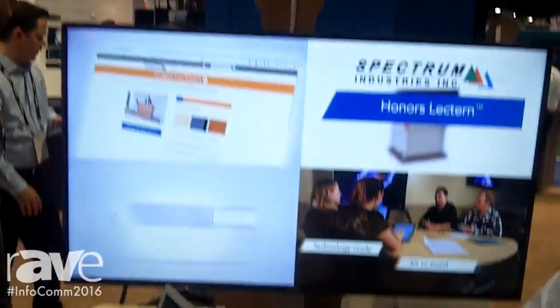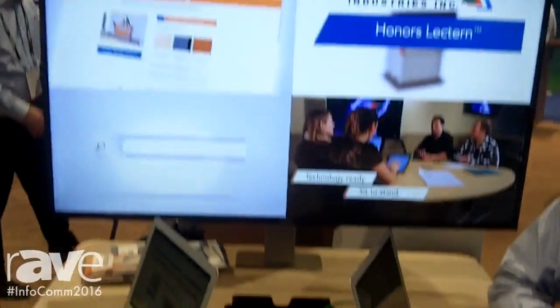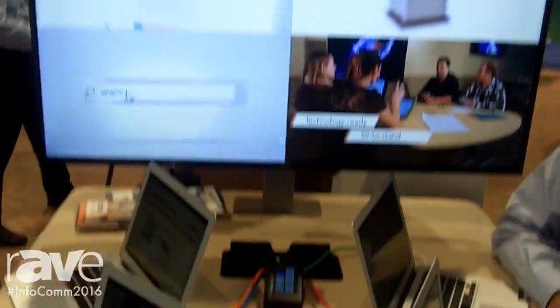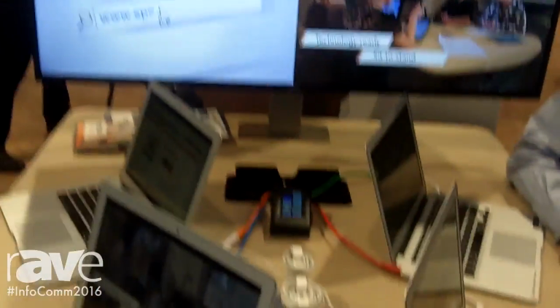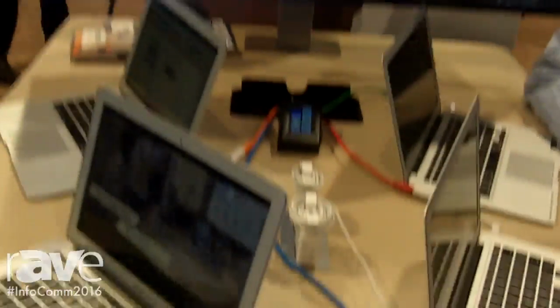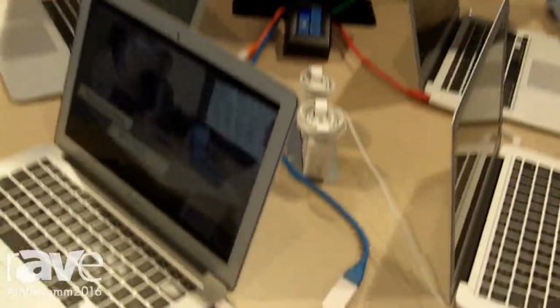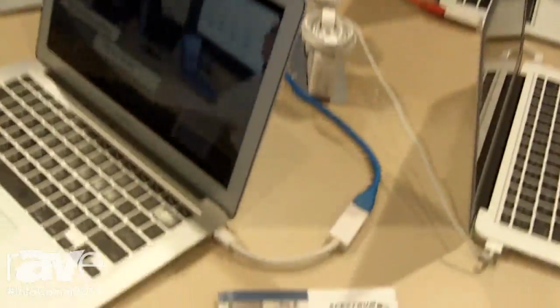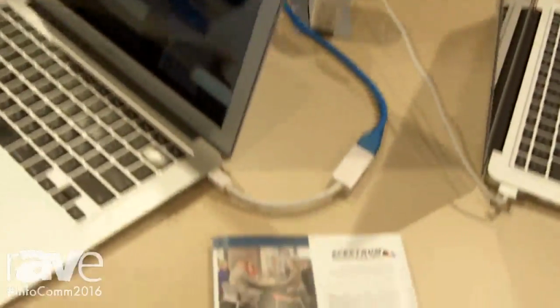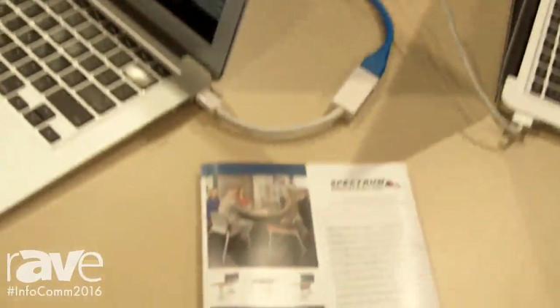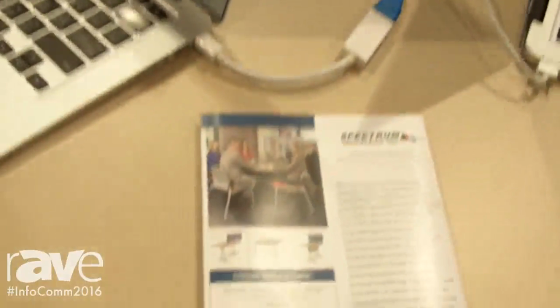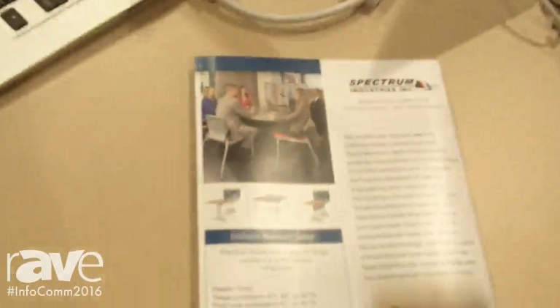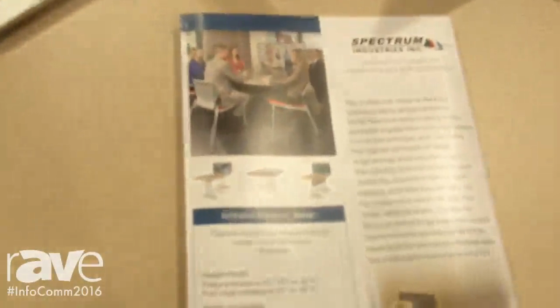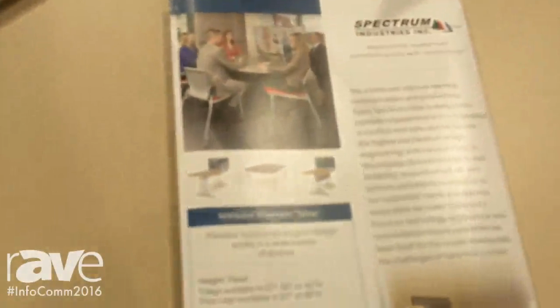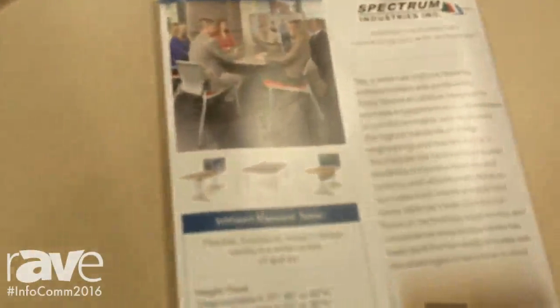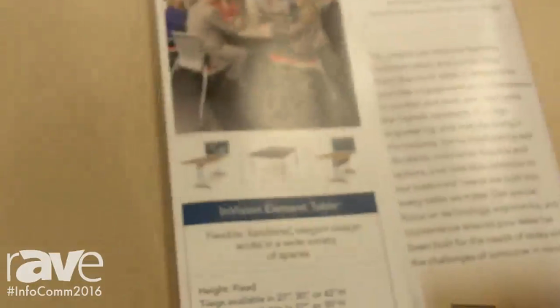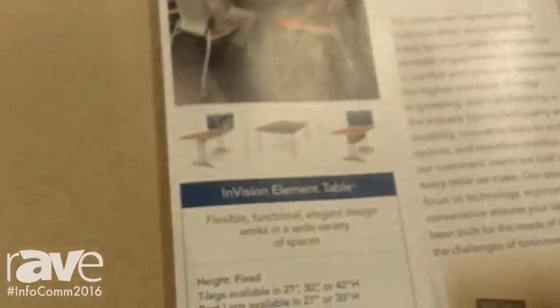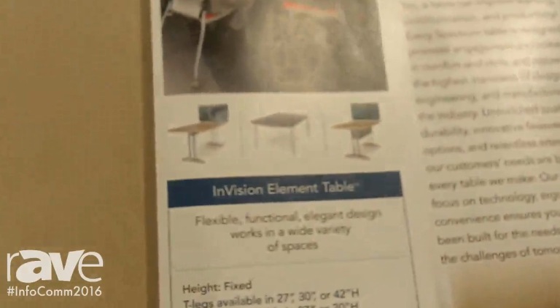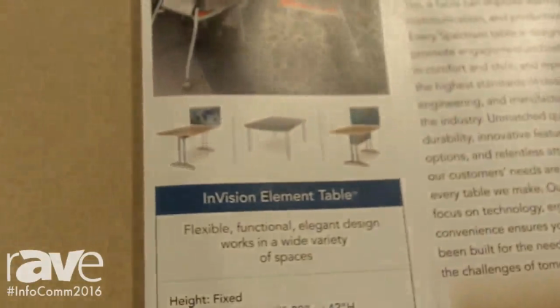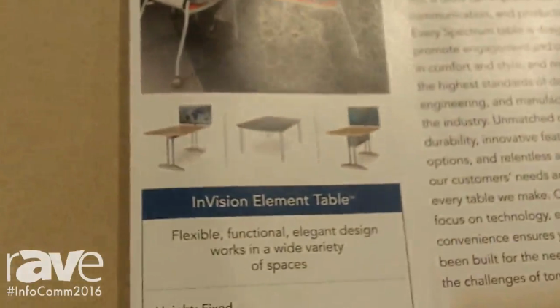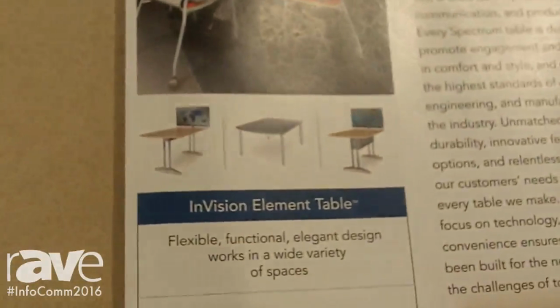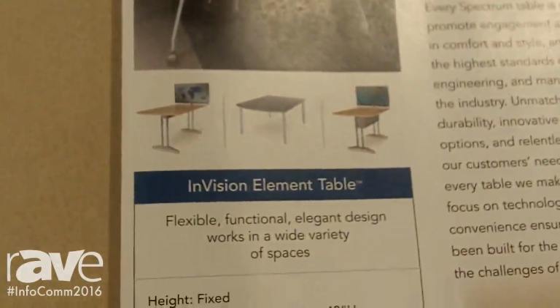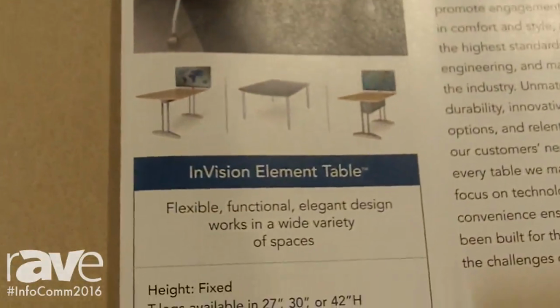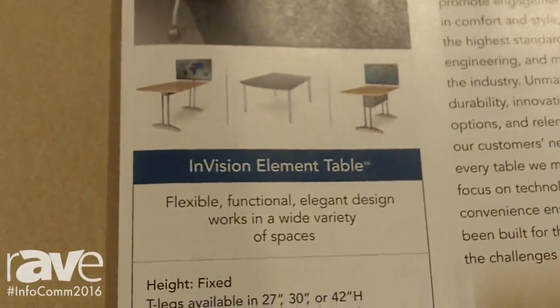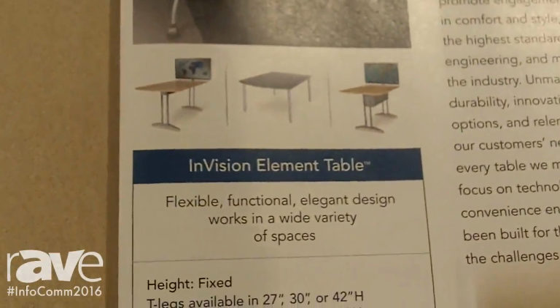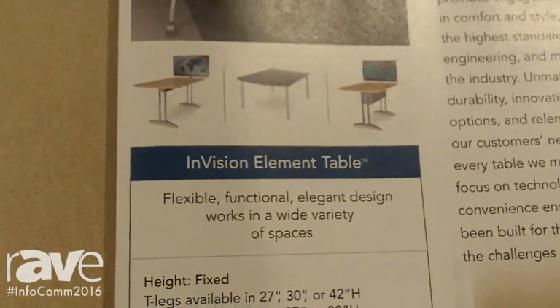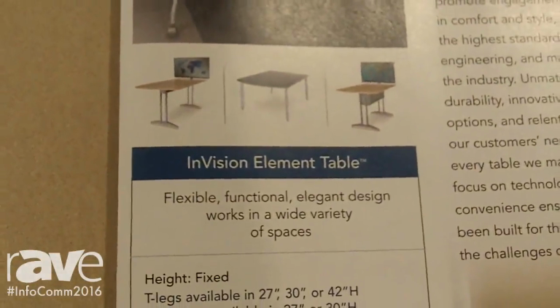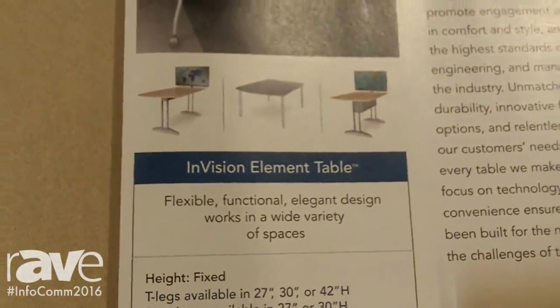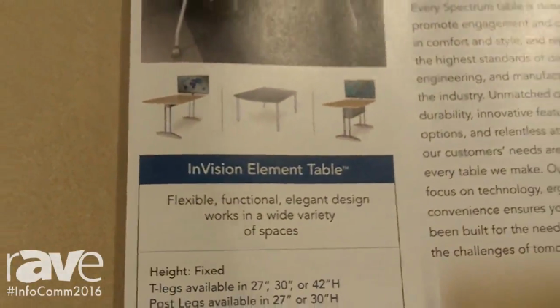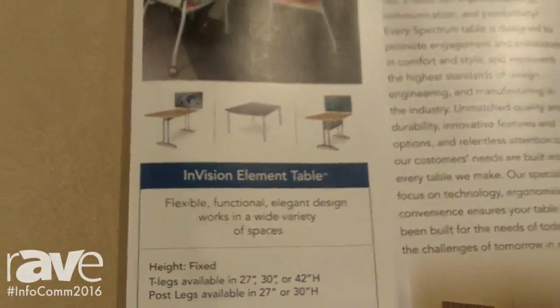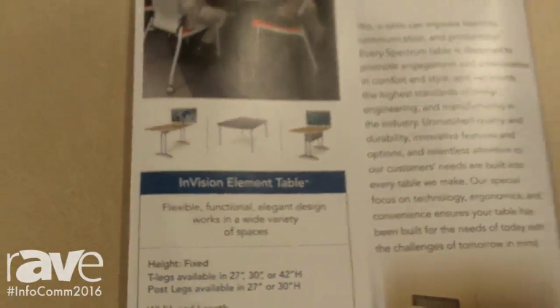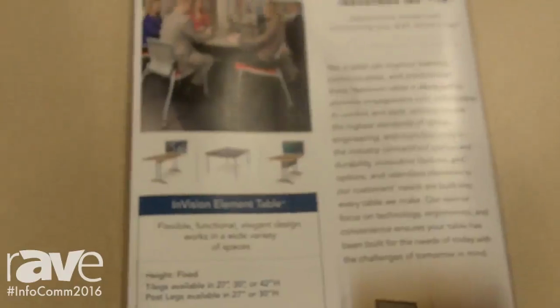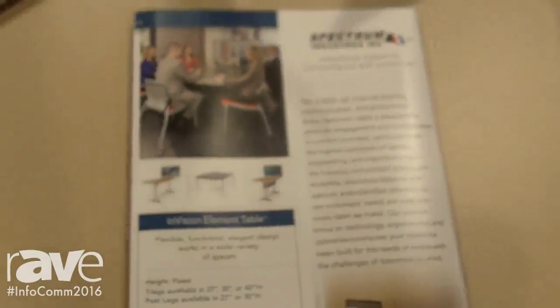Hi, I'm Bob Kenziger, Vice President of Sales with Spectrum Industries, and I'm delighted to be here at Infocom 16.